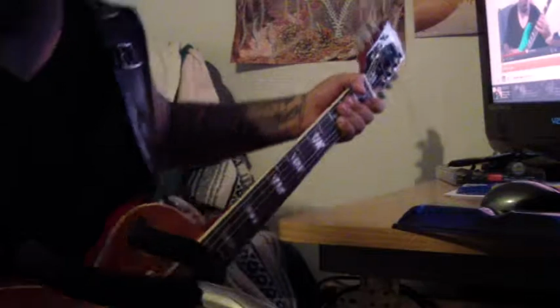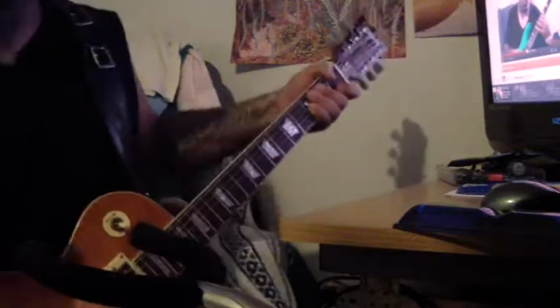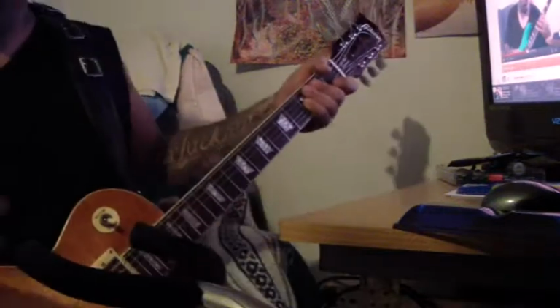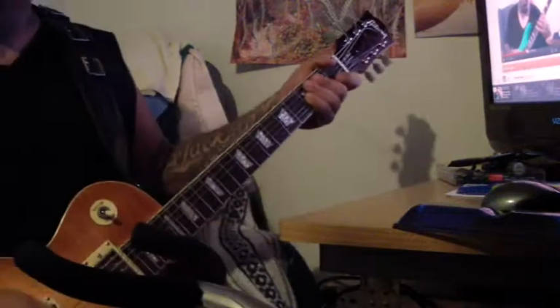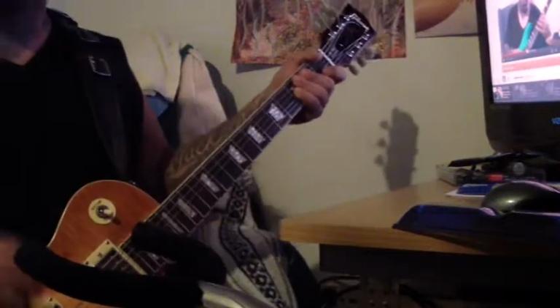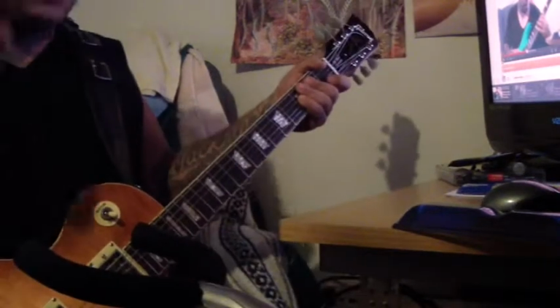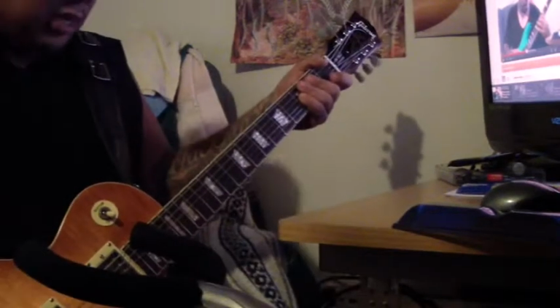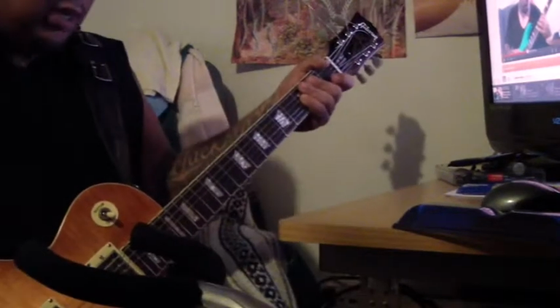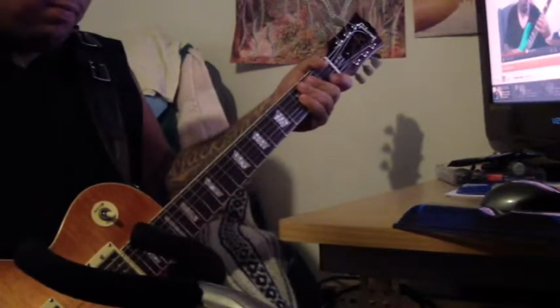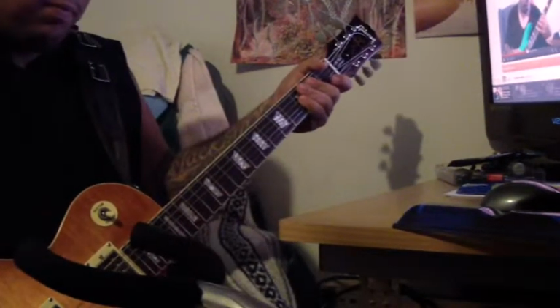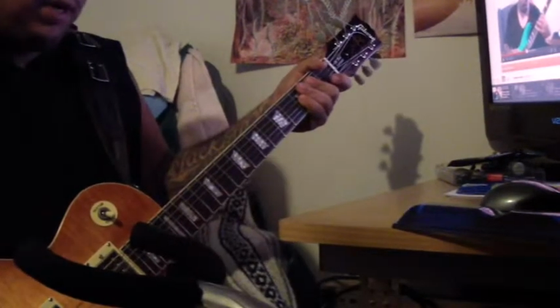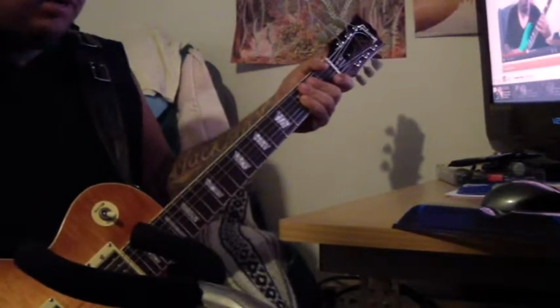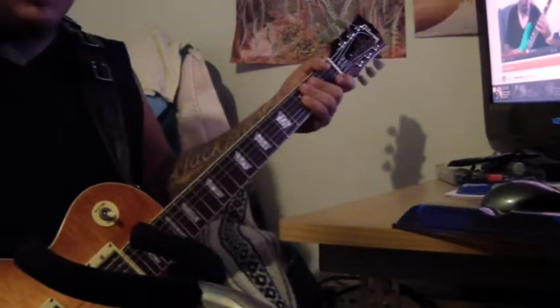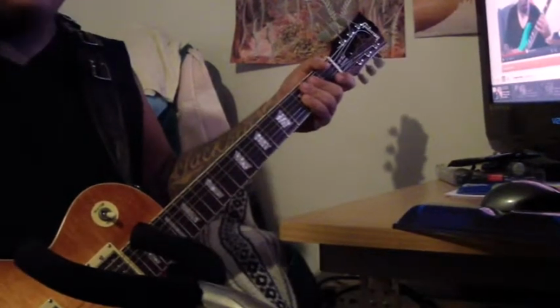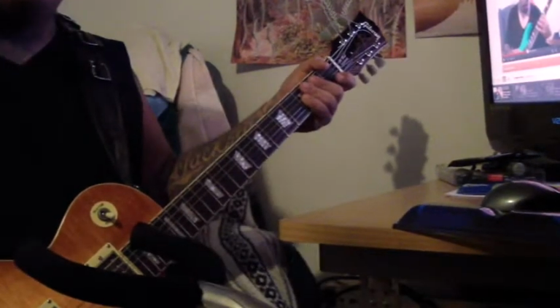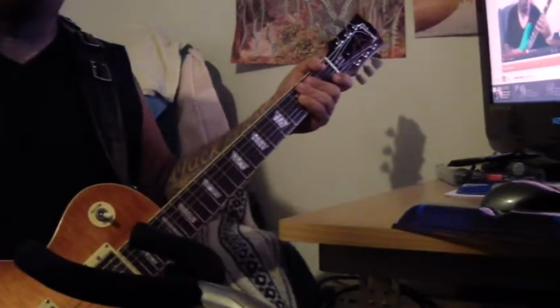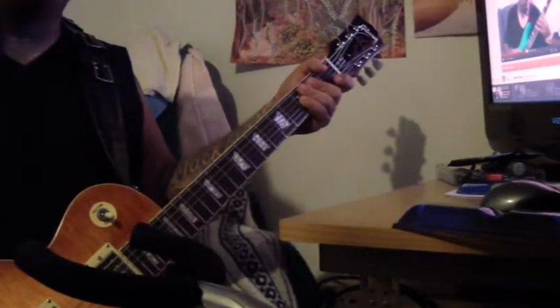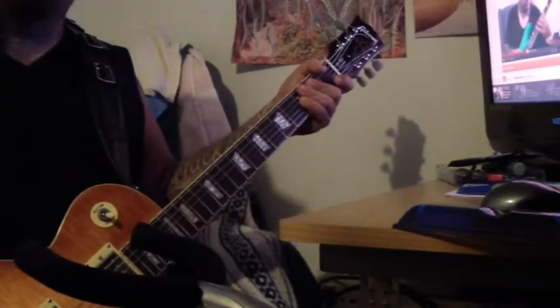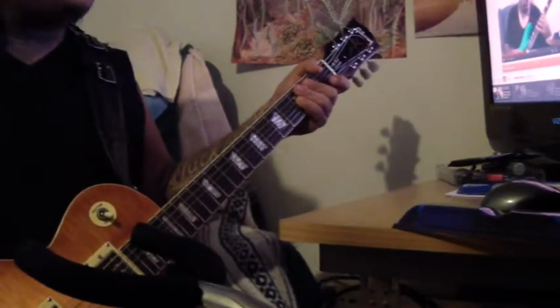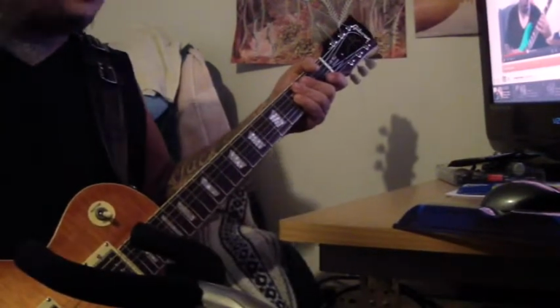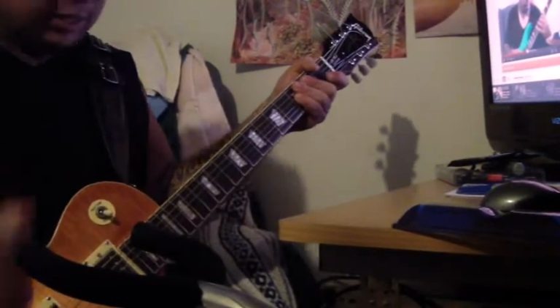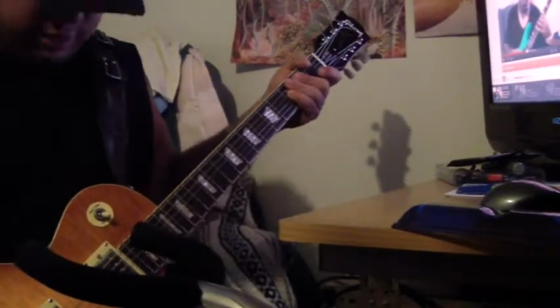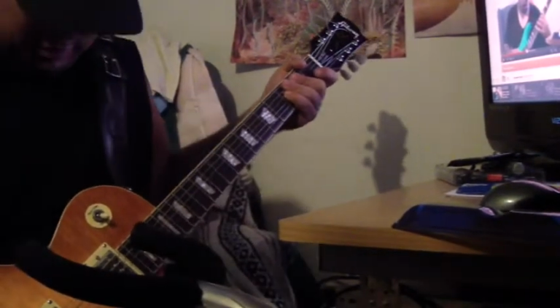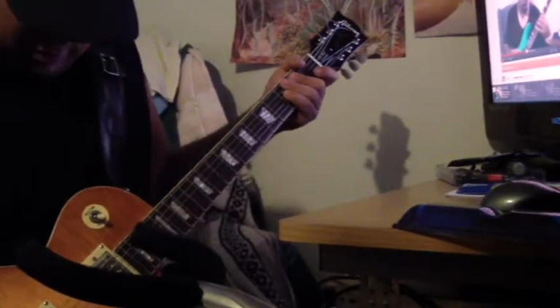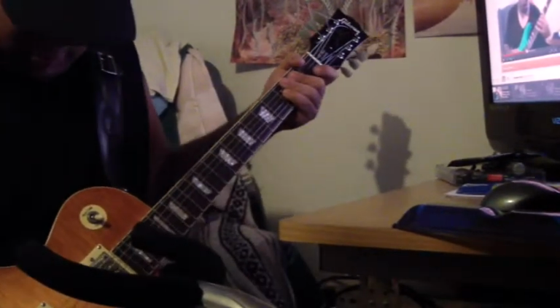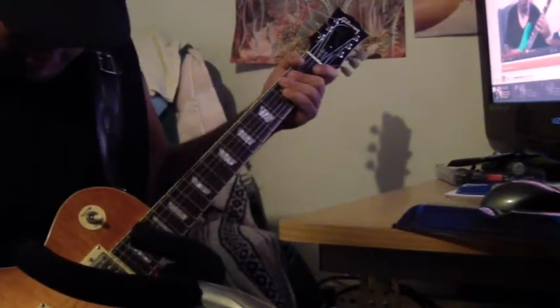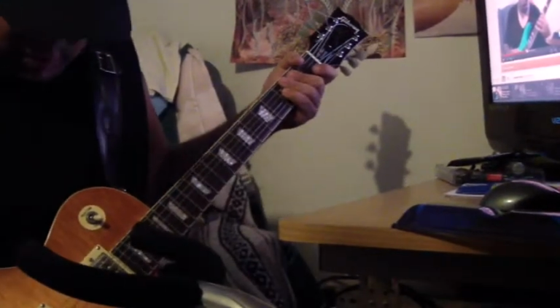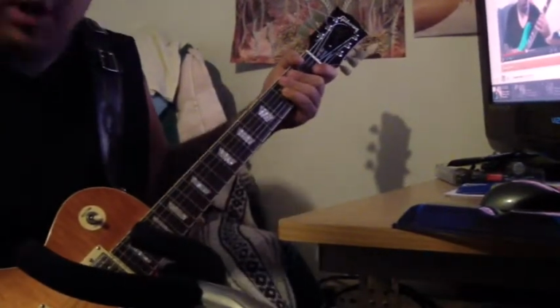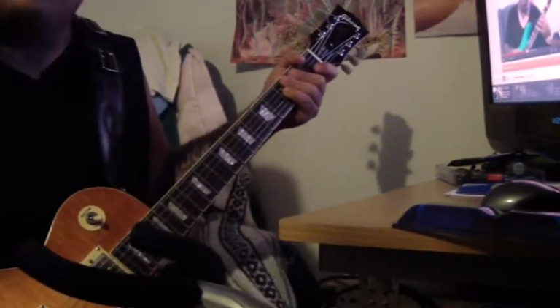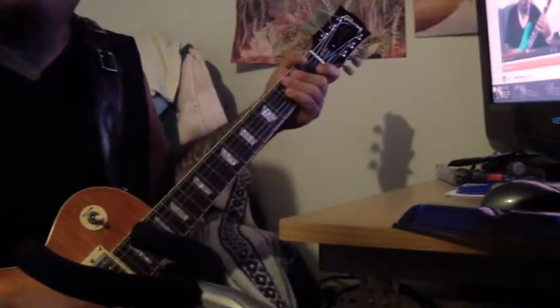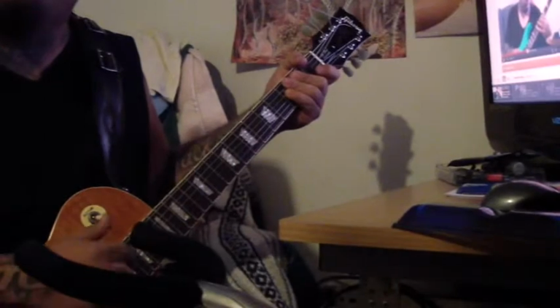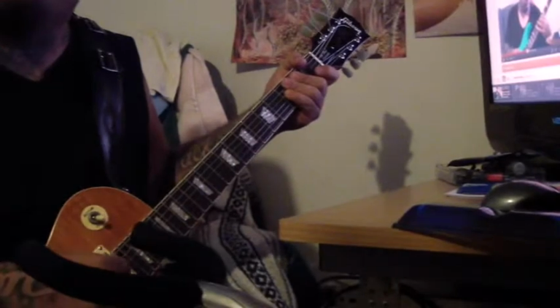Hey YouTube, this is Nick. I'm just going to do a real quick sound test on this knockoff I got.